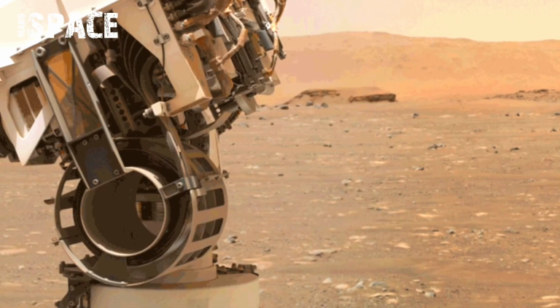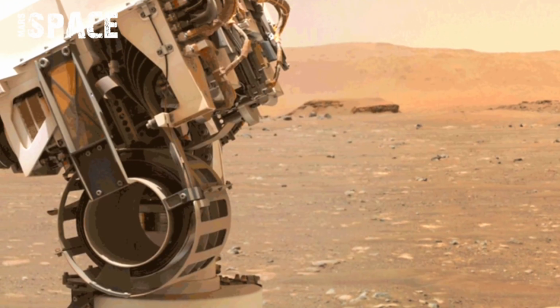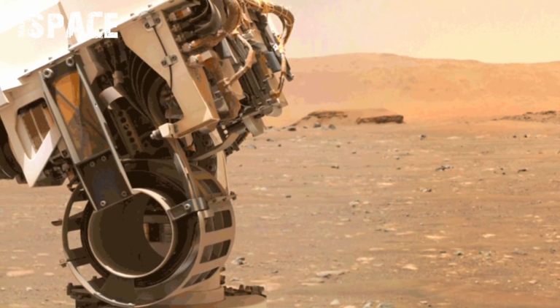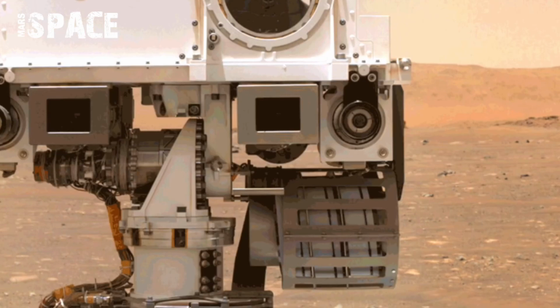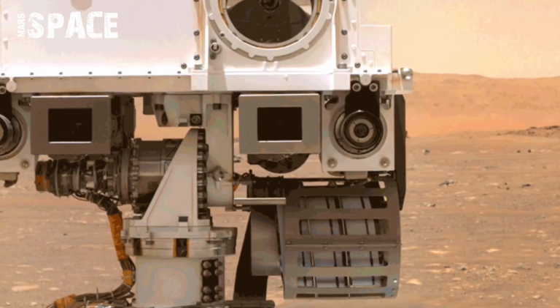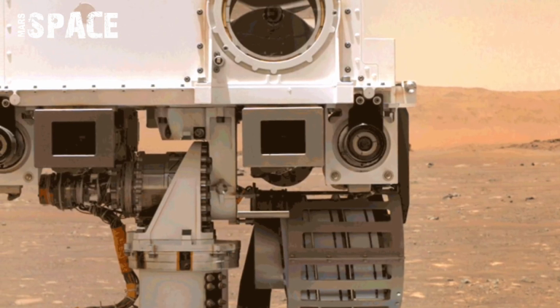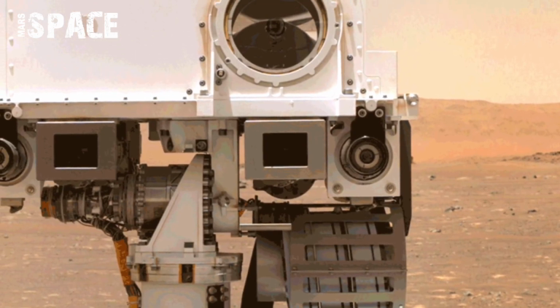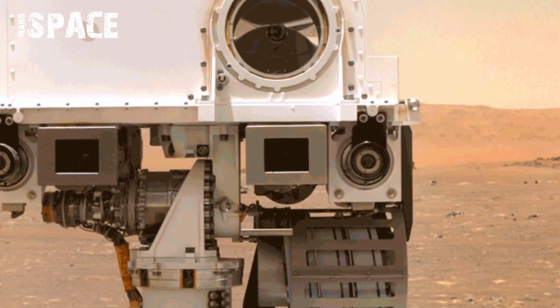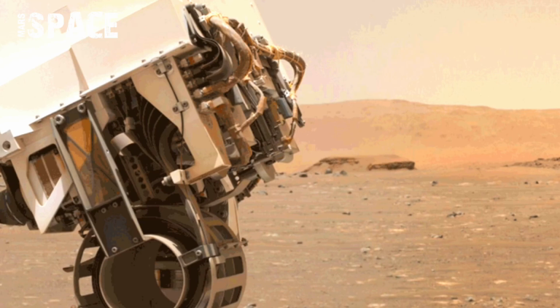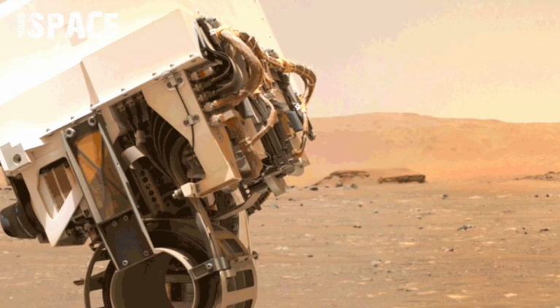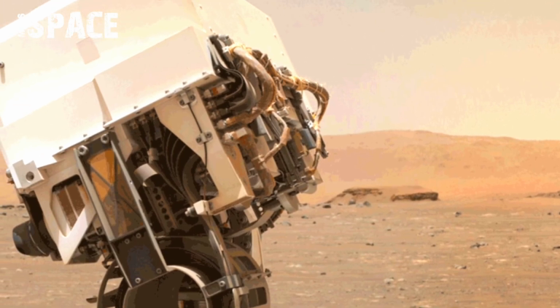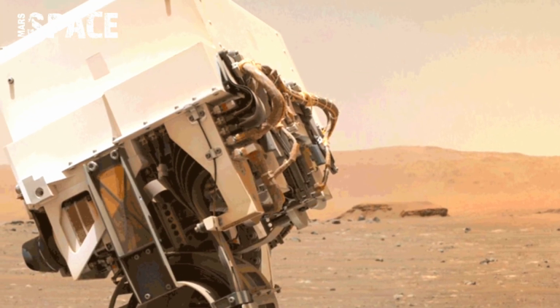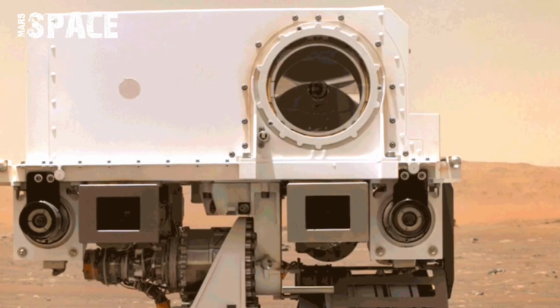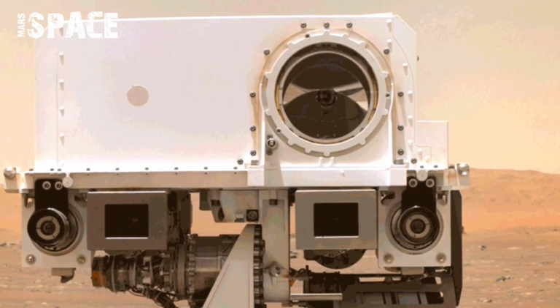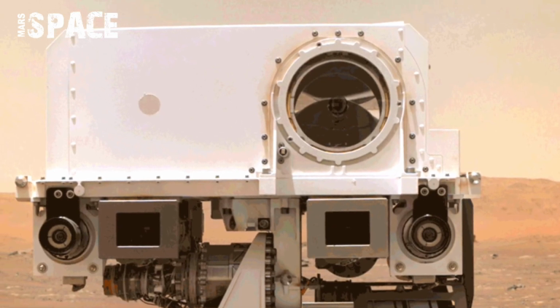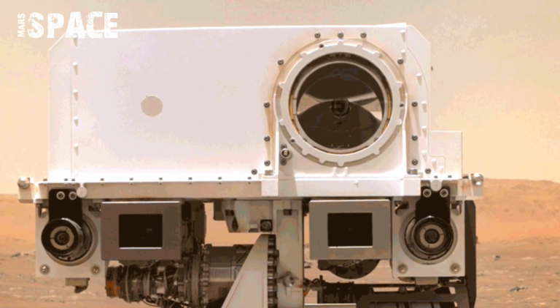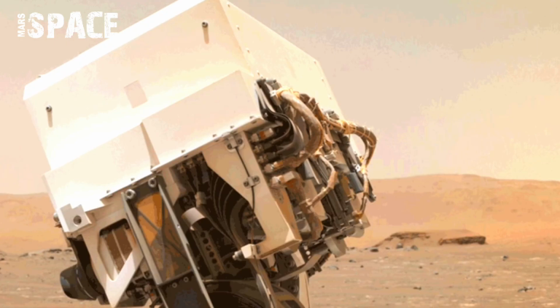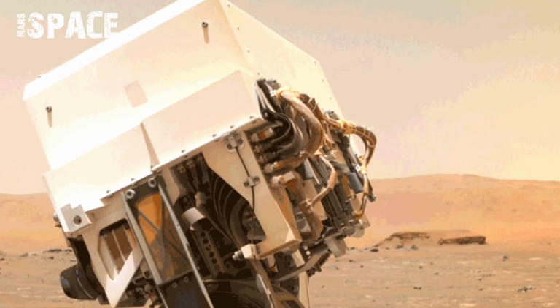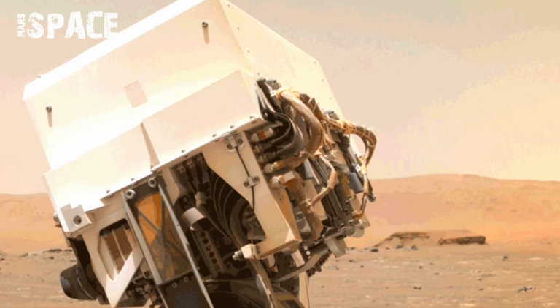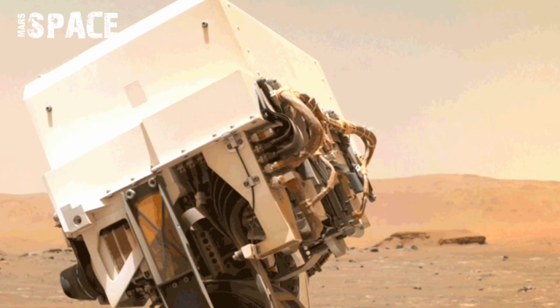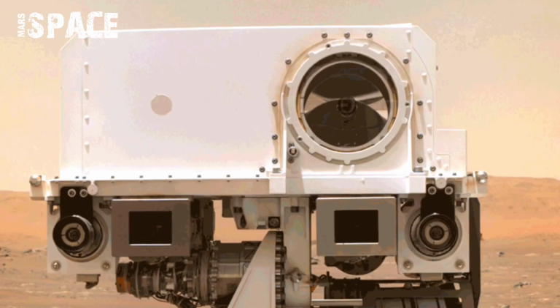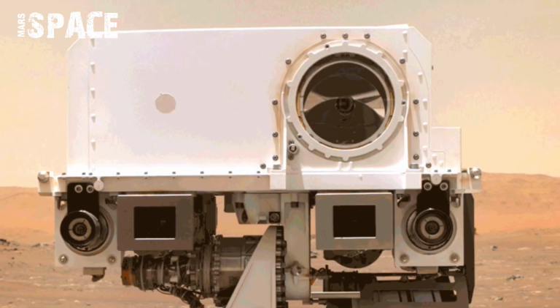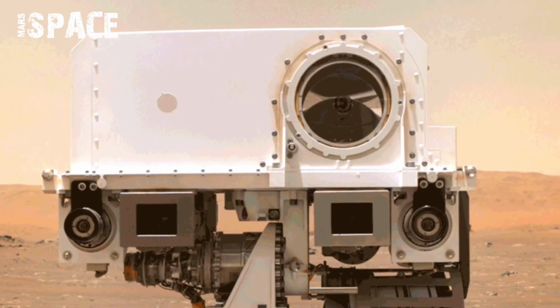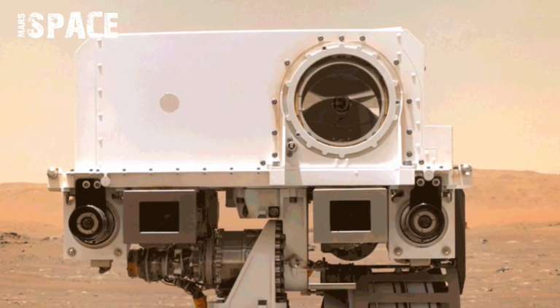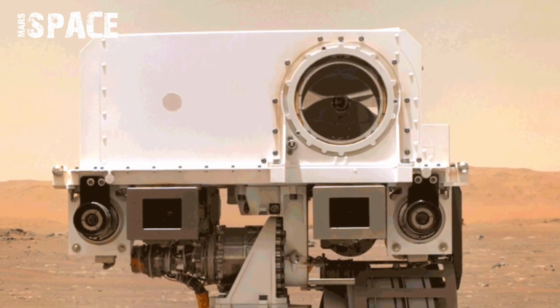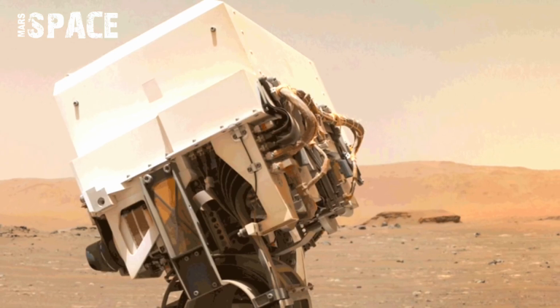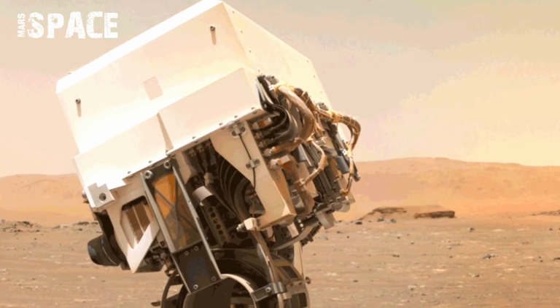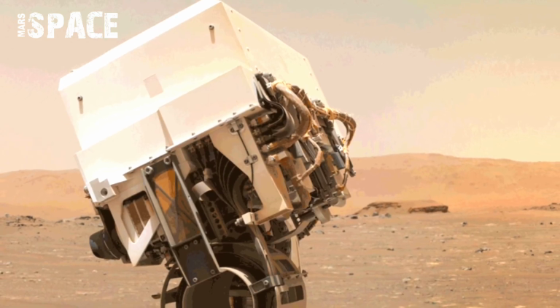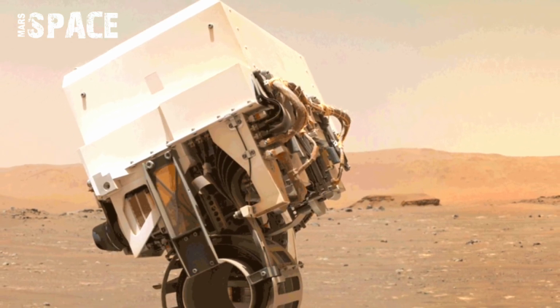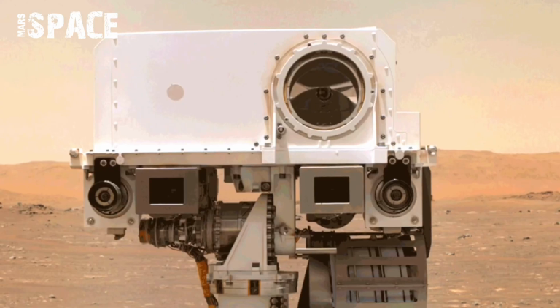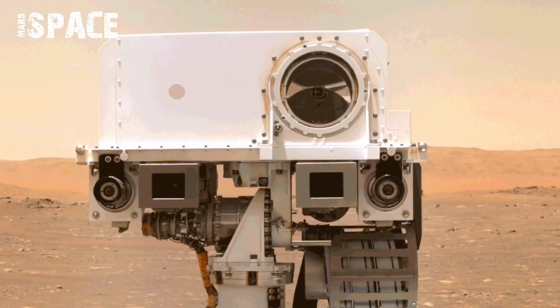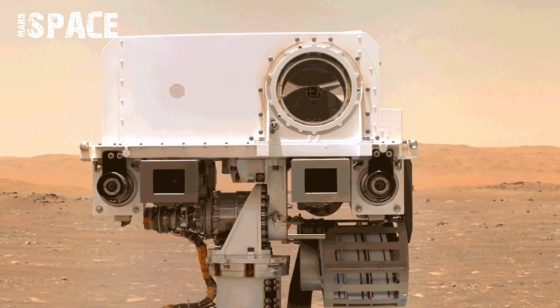These images not only help engineers monitor the rover's condition, but also inspire millions of people around the world.